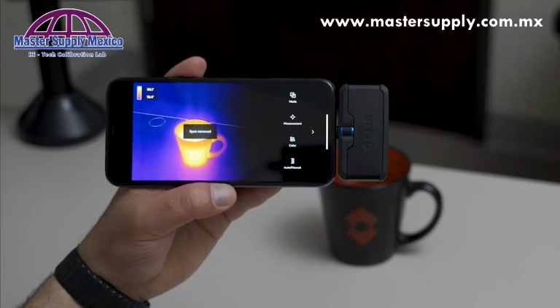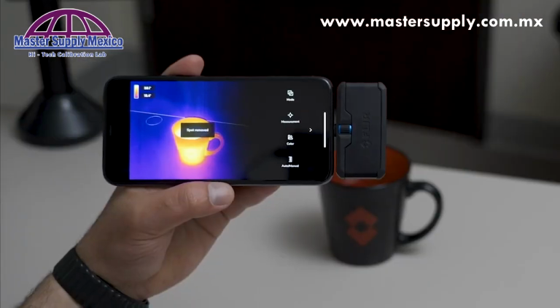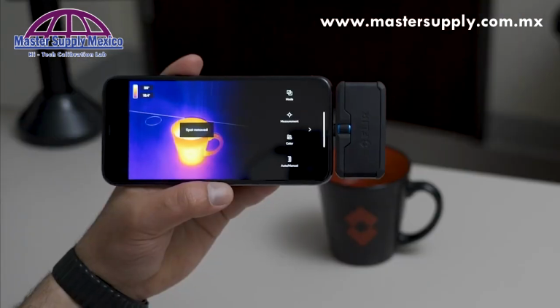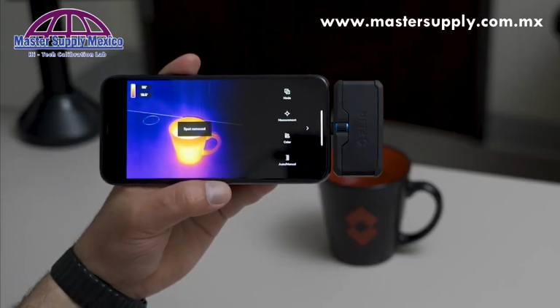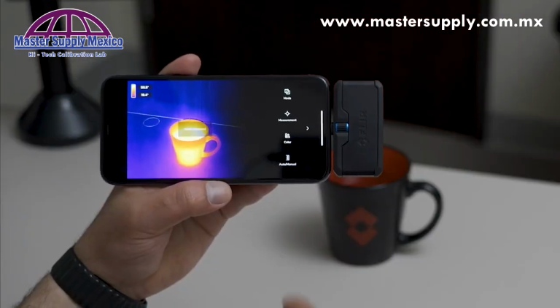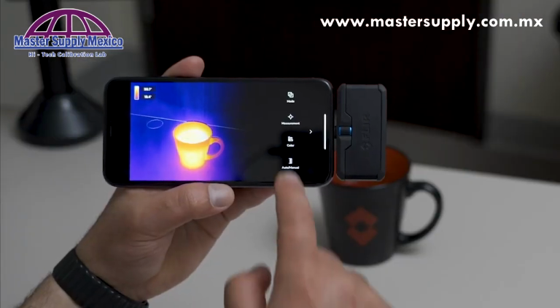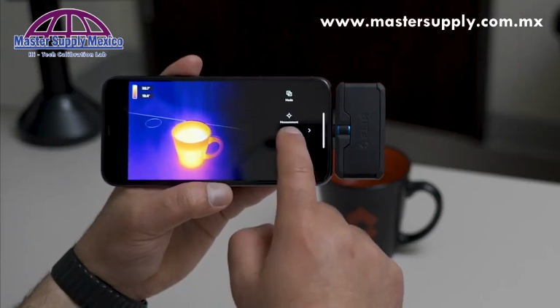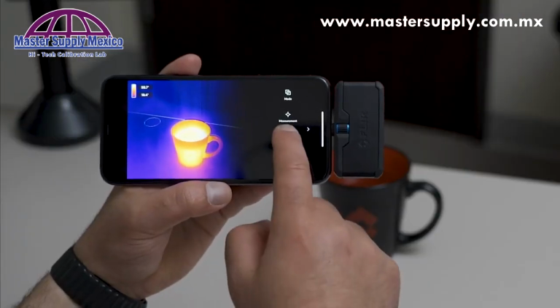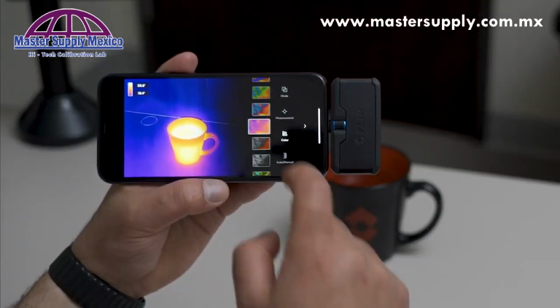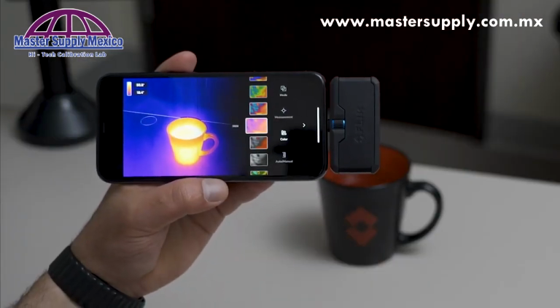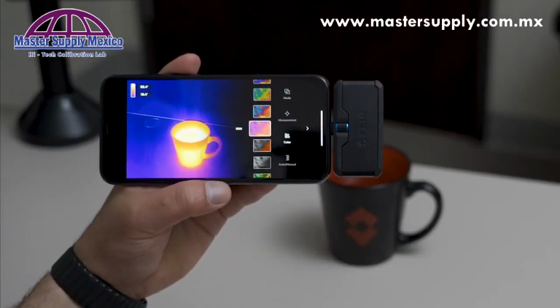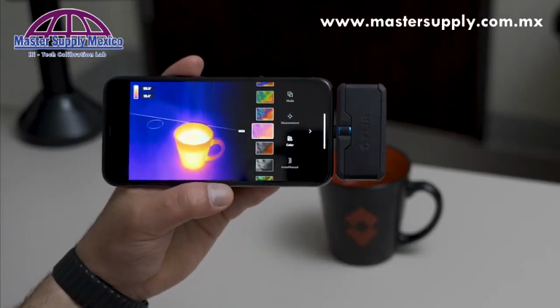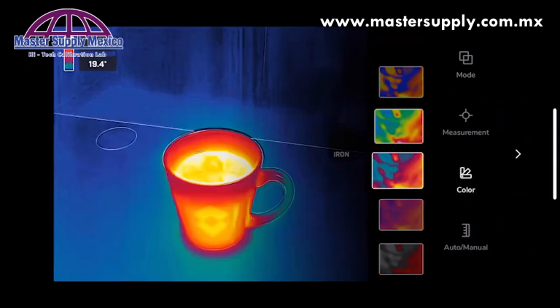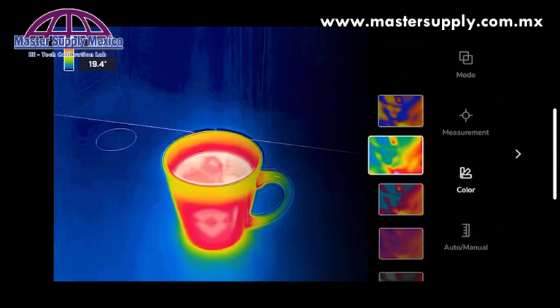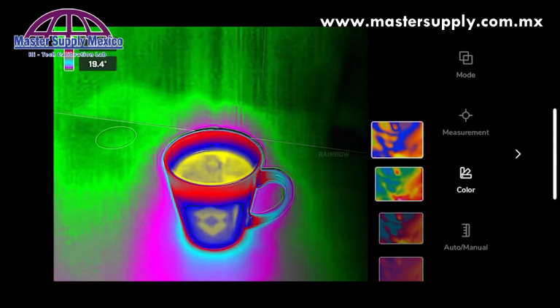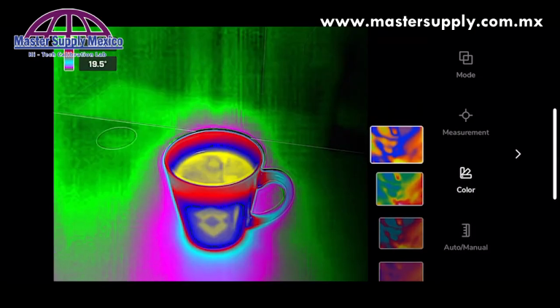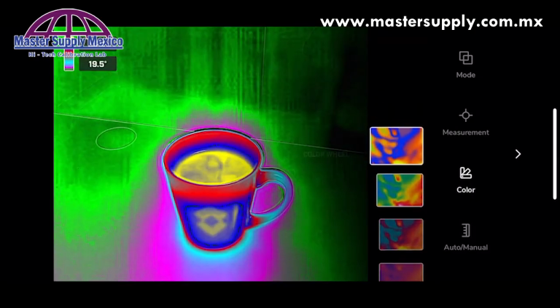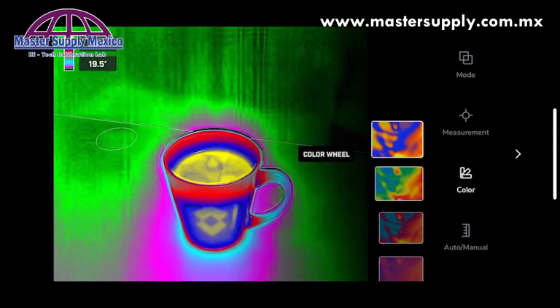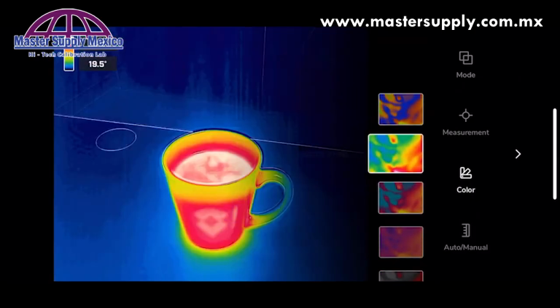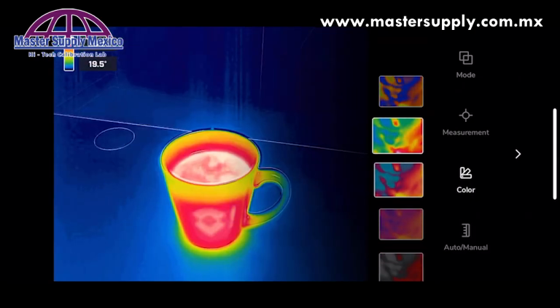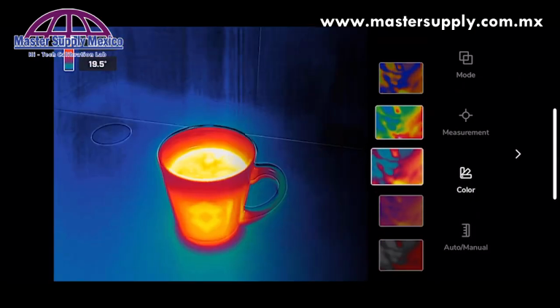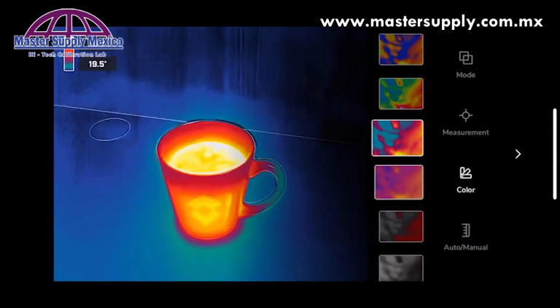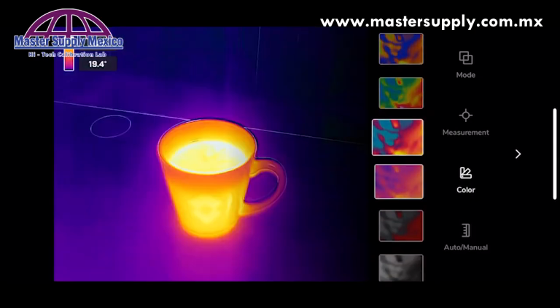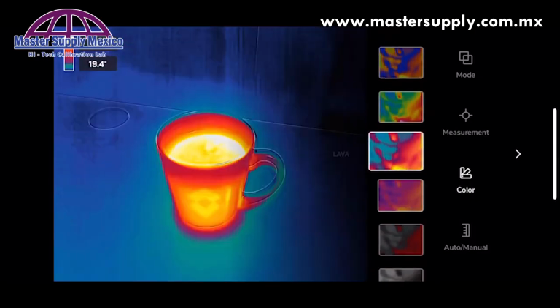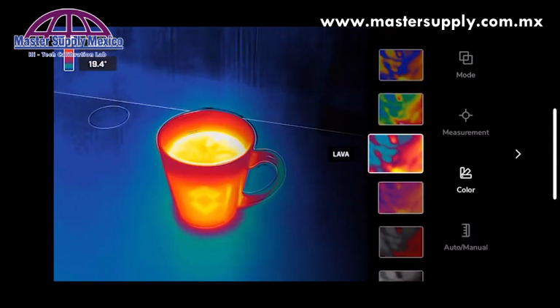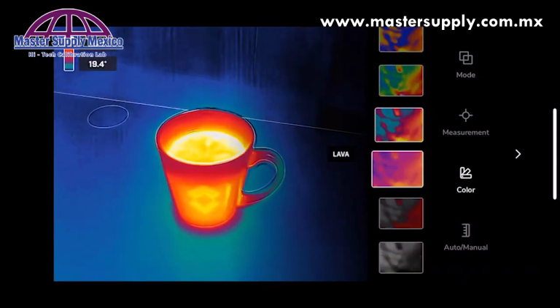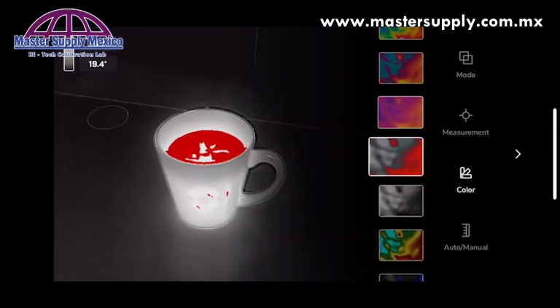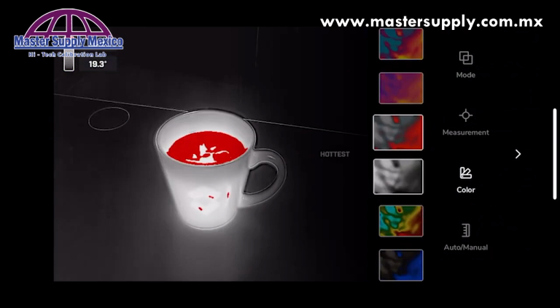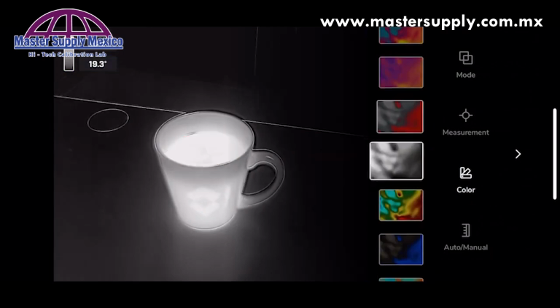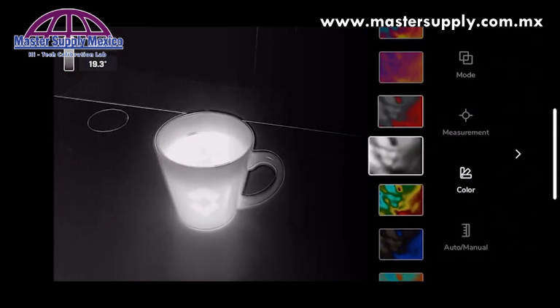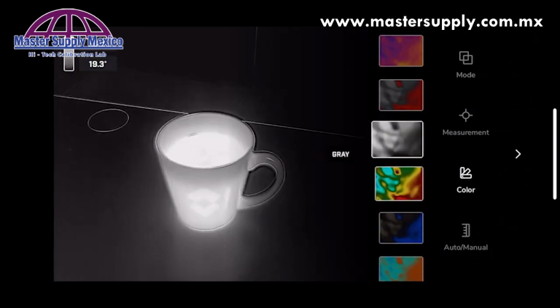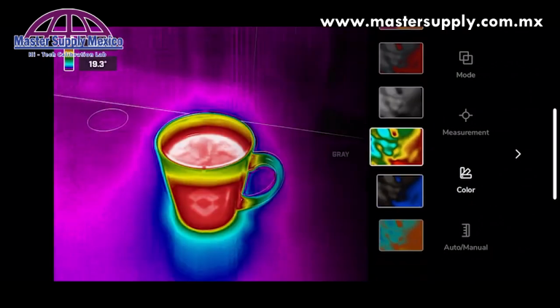Next are the color palettes. There are nine different color palettes to choose from in the FLIR1 application.